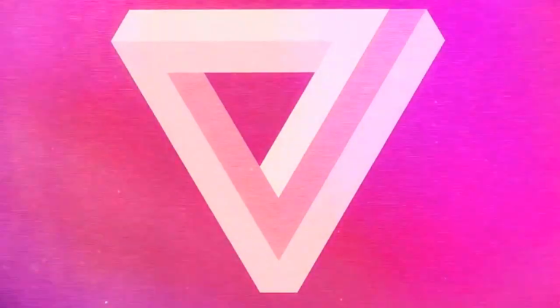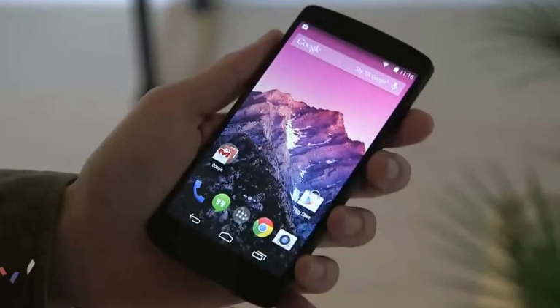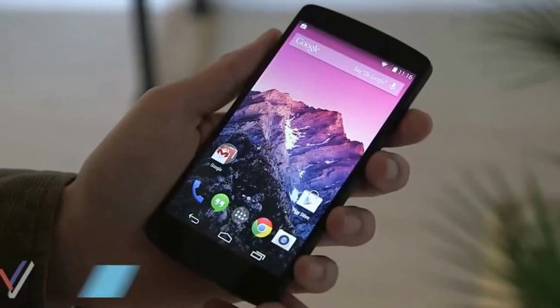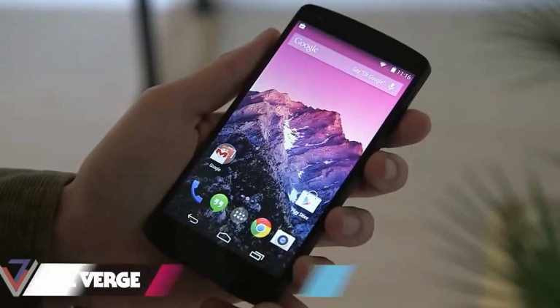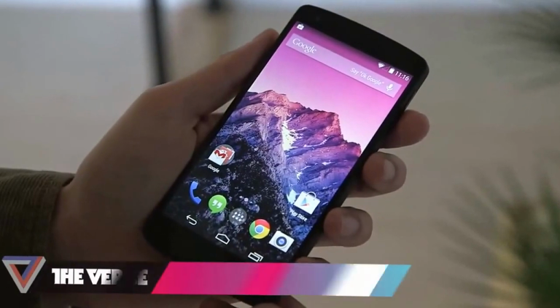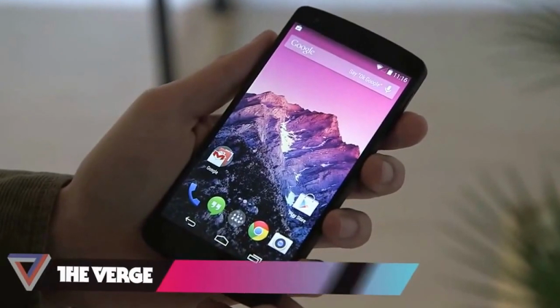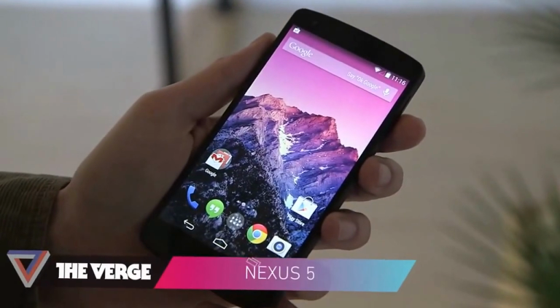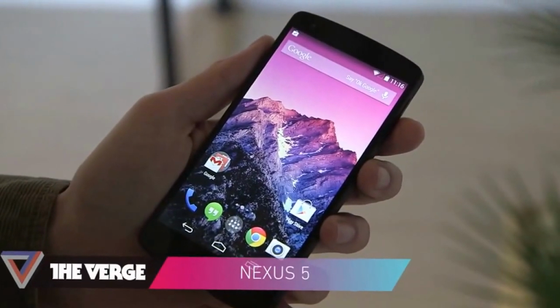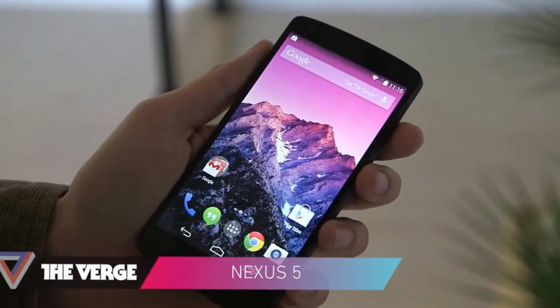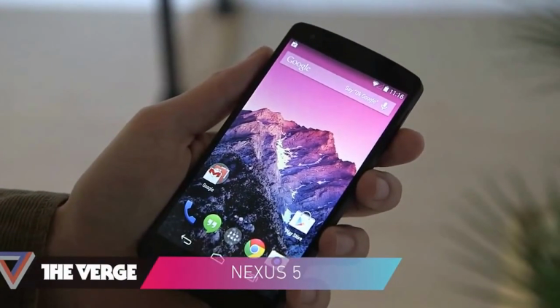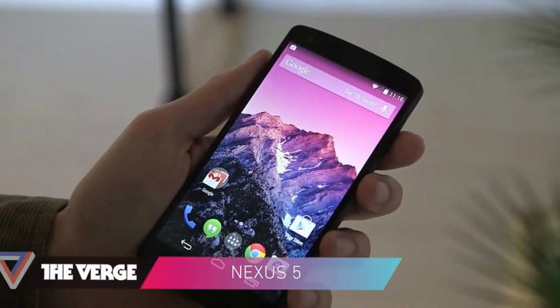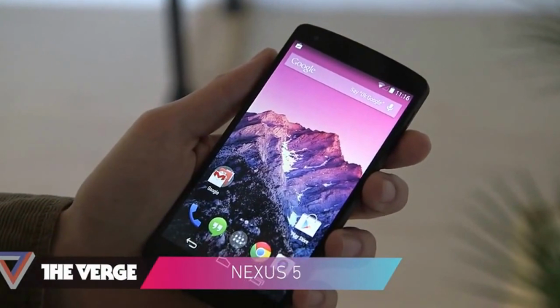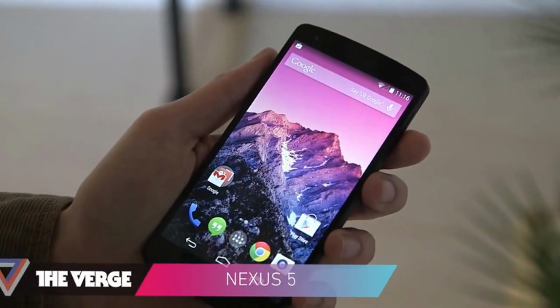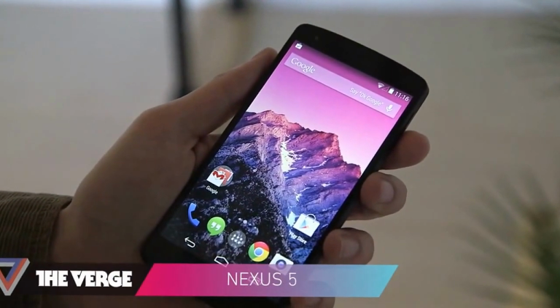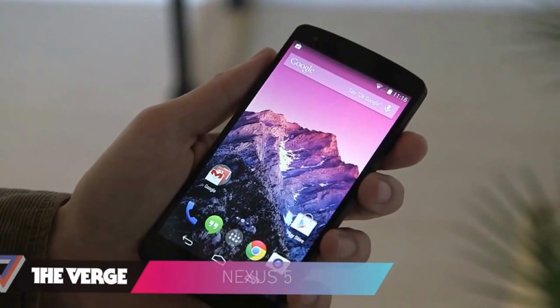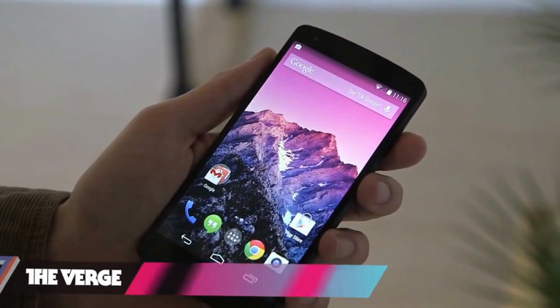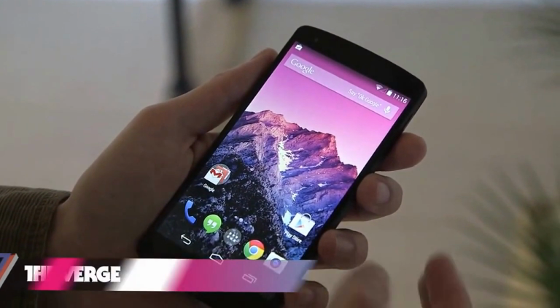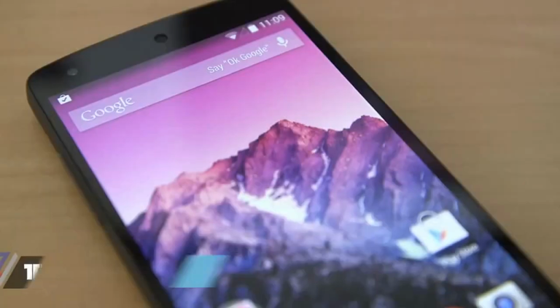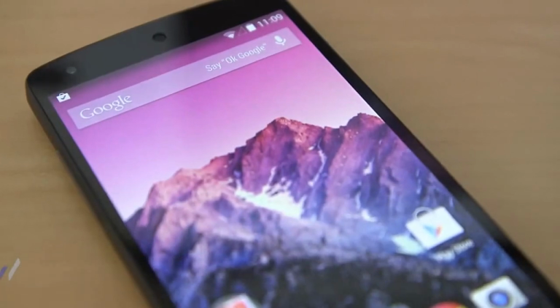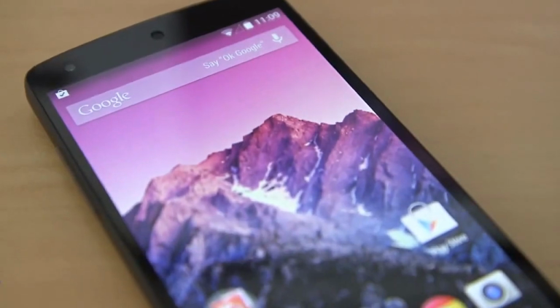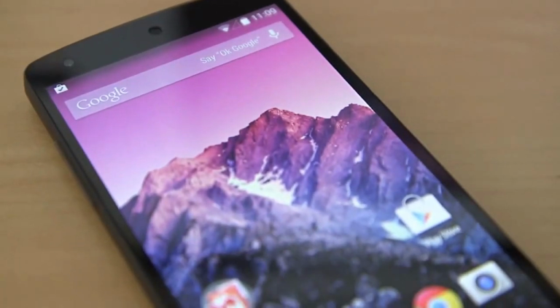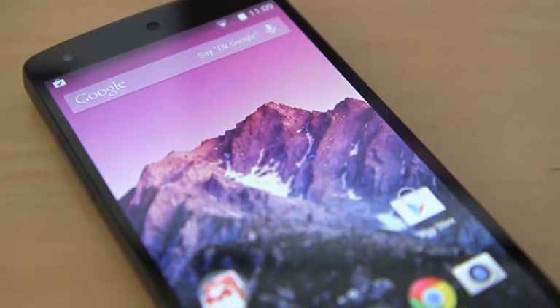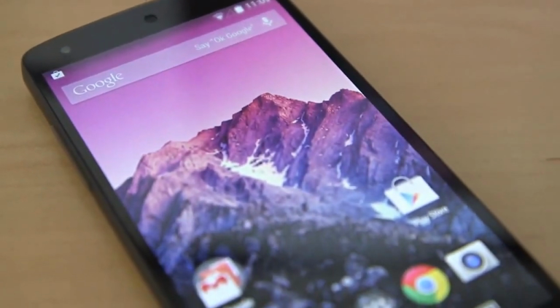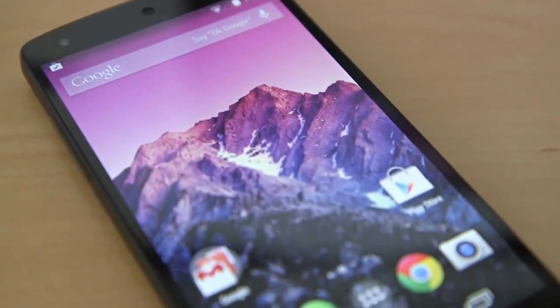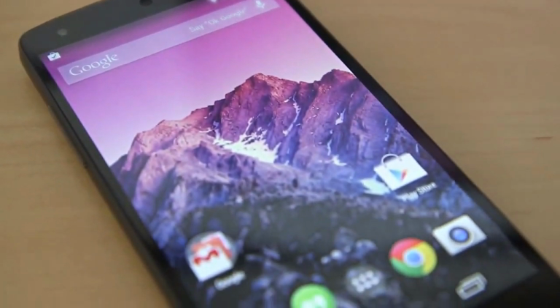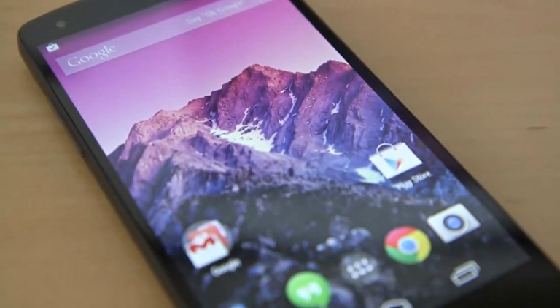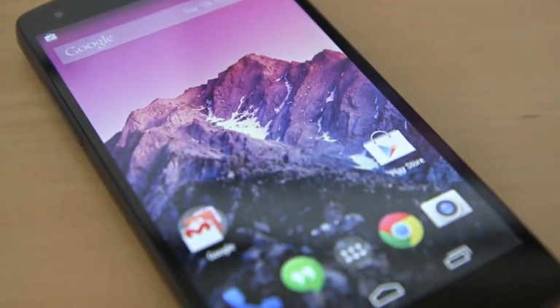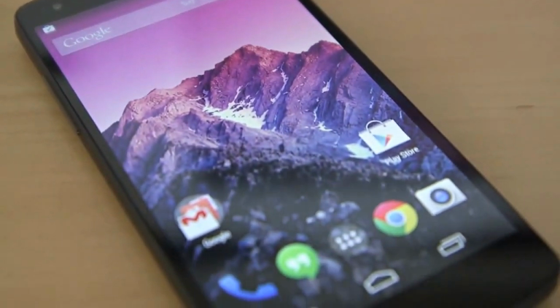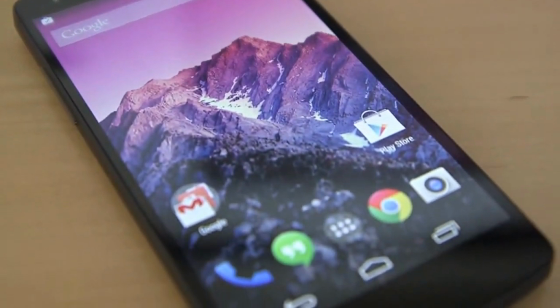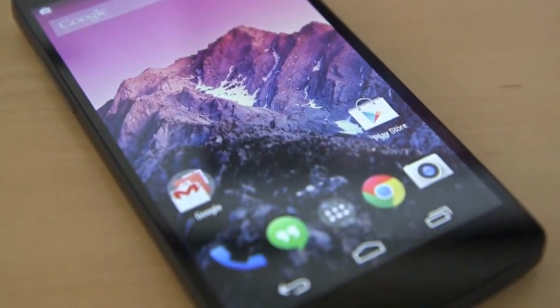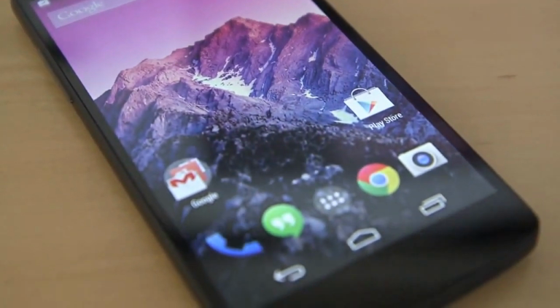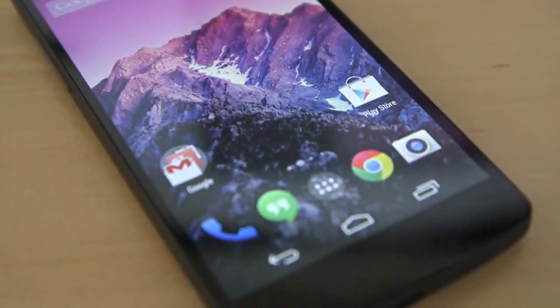Hey, this is Dieter with The Verge, and this is the just announced Nexus 5 from Google. It is $349 and available today, unlocked, off contract.